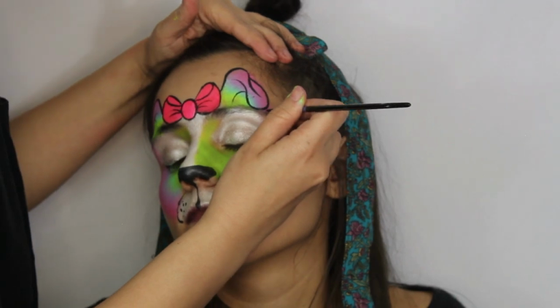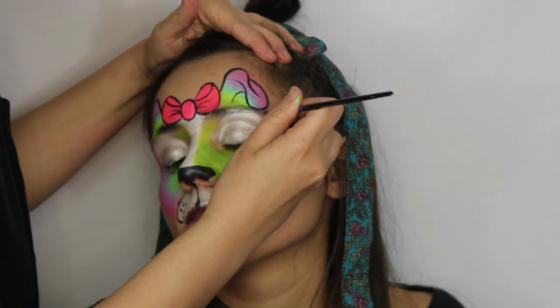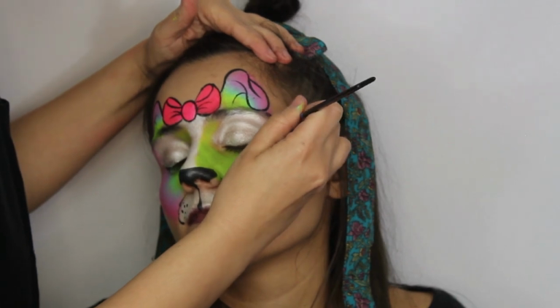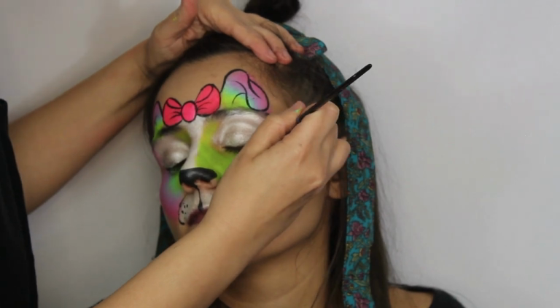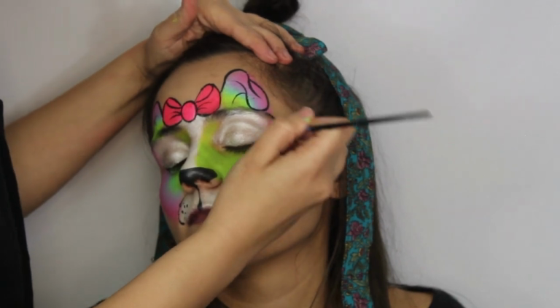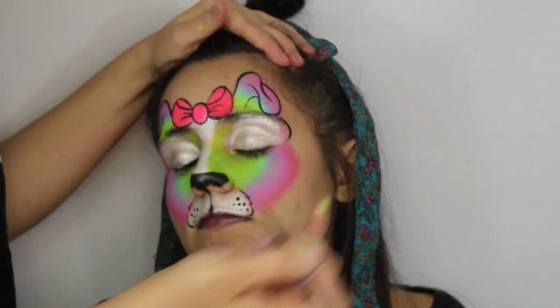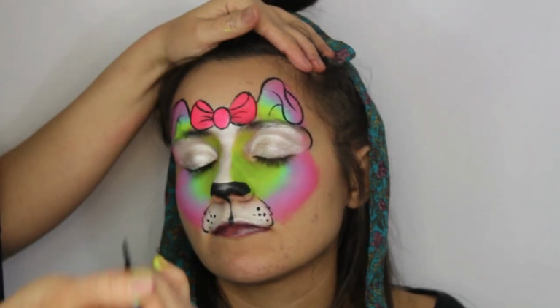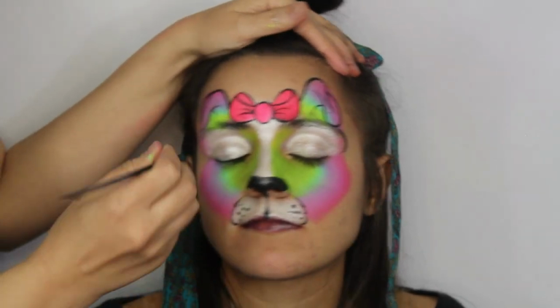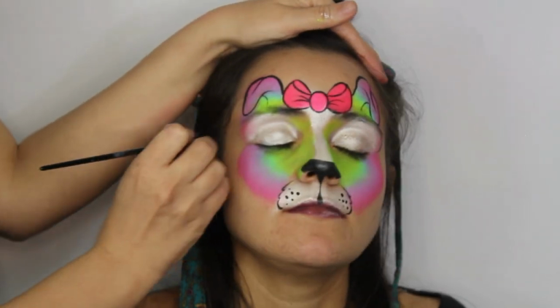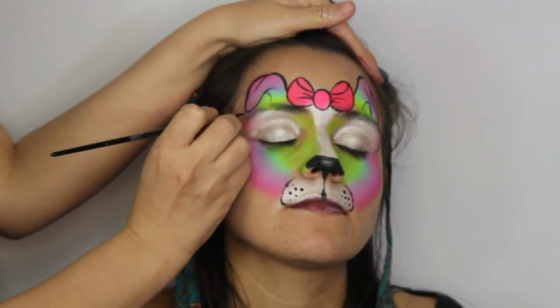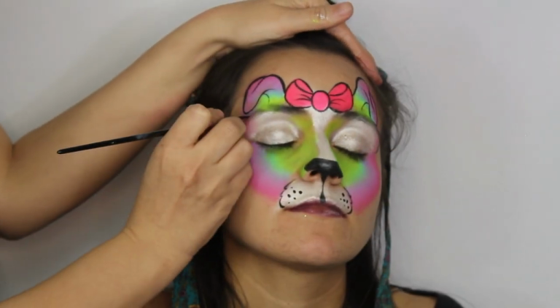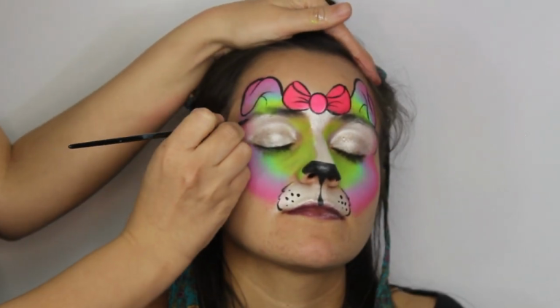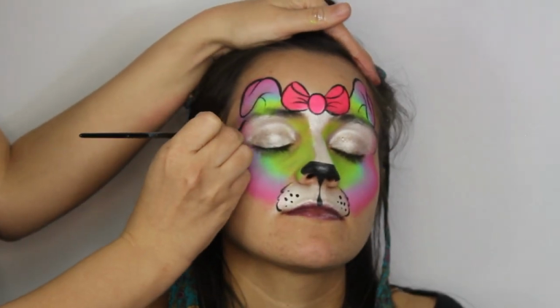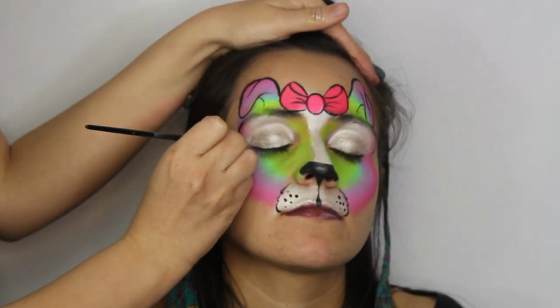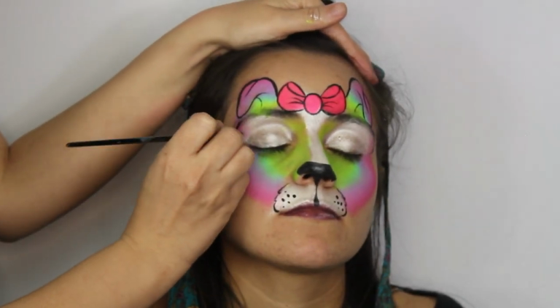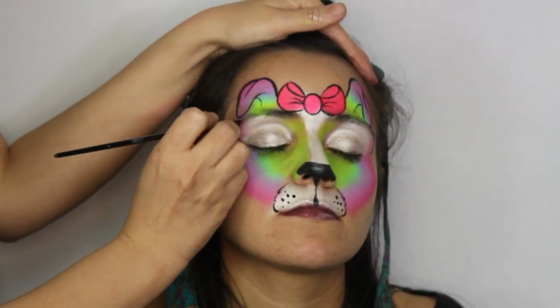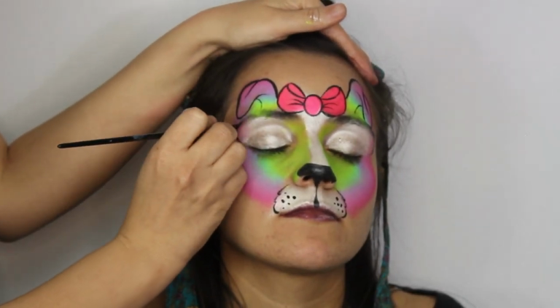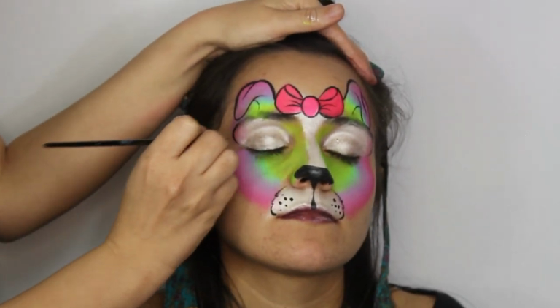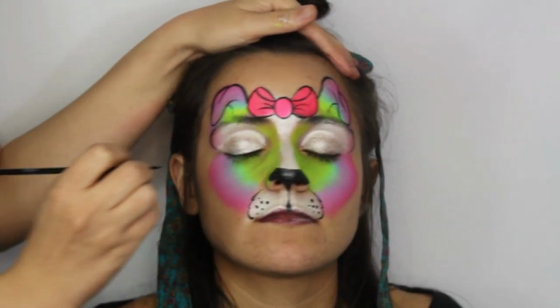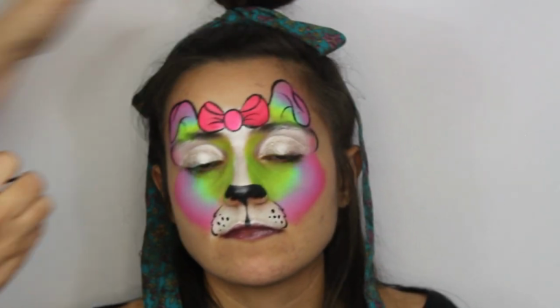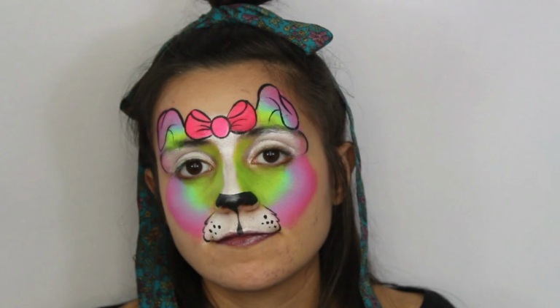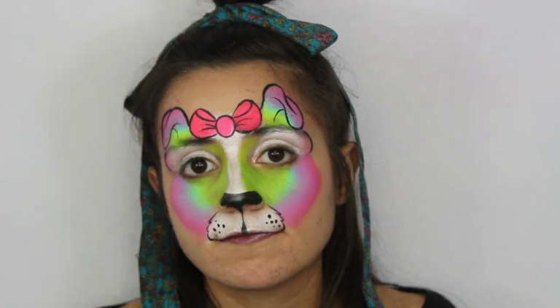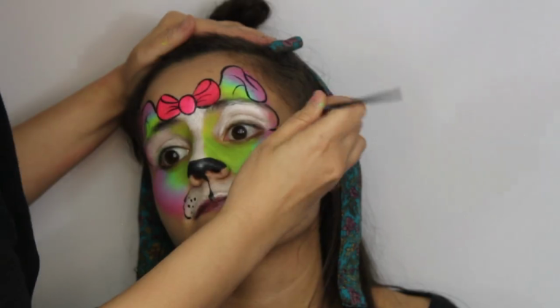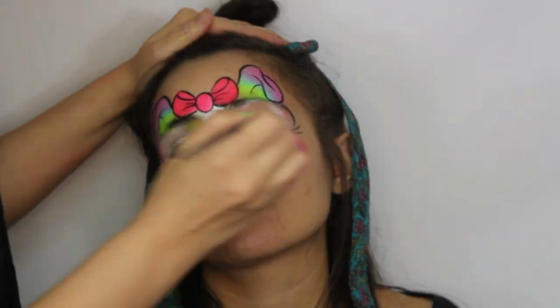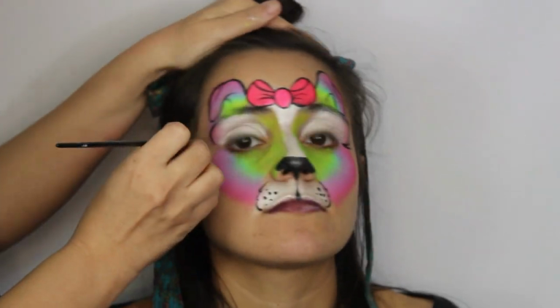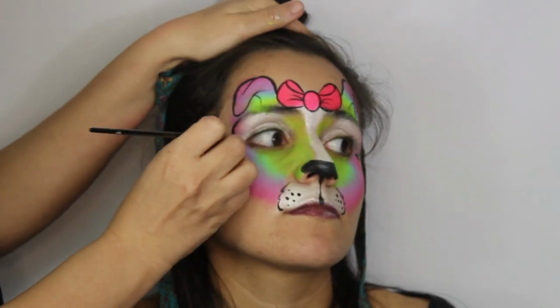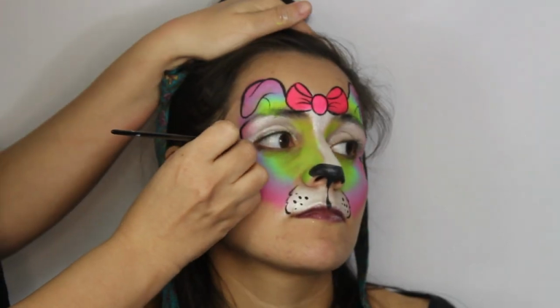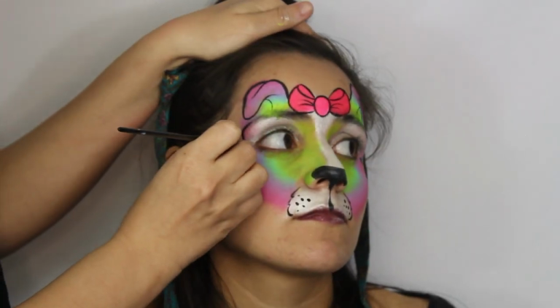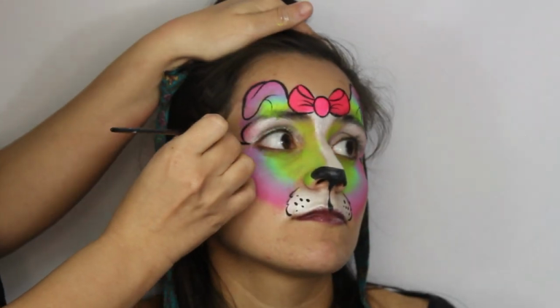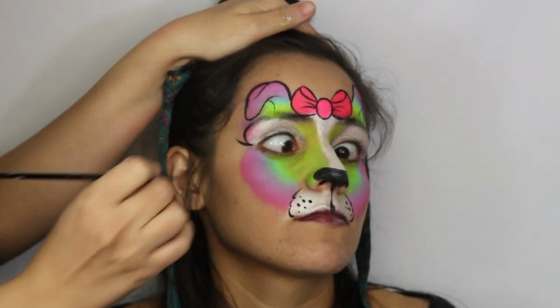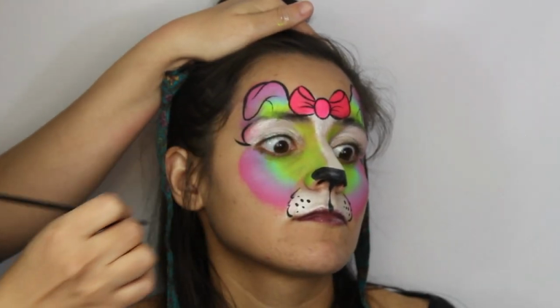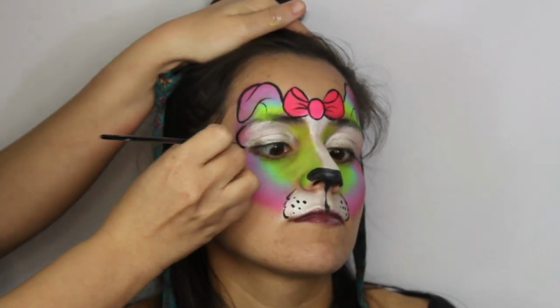After, draw a semicircle from the end of the eyebrow to the corner of the eye, and add some cute teardrop eyelashes too.